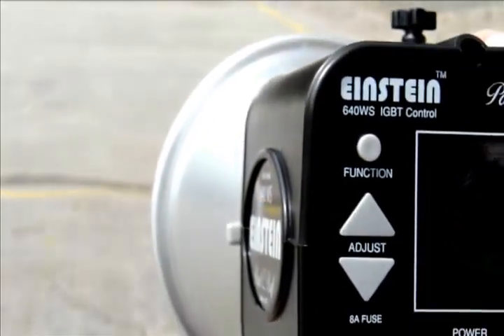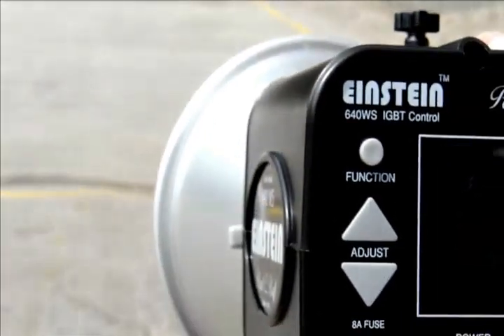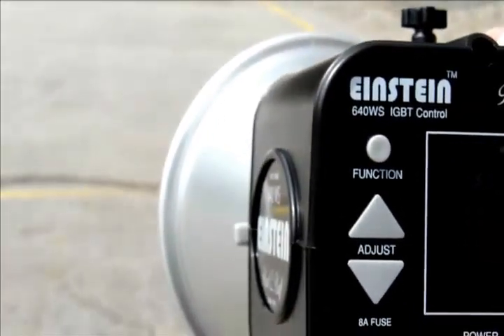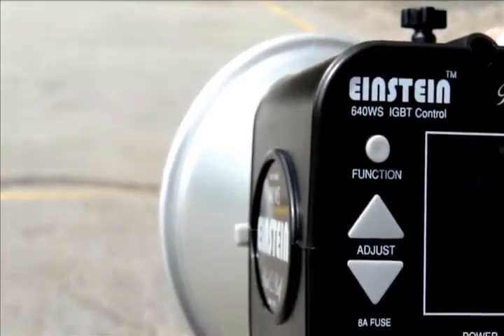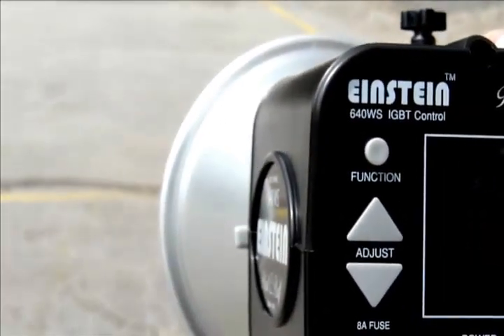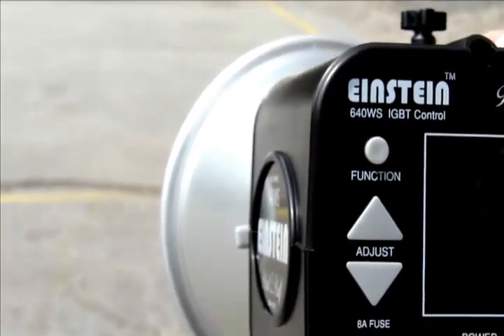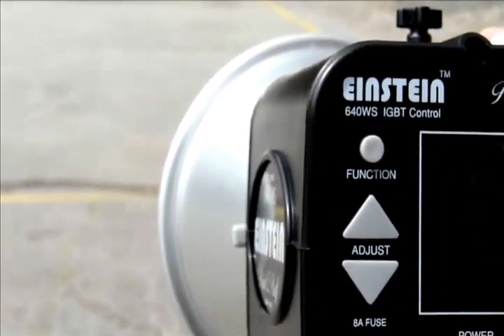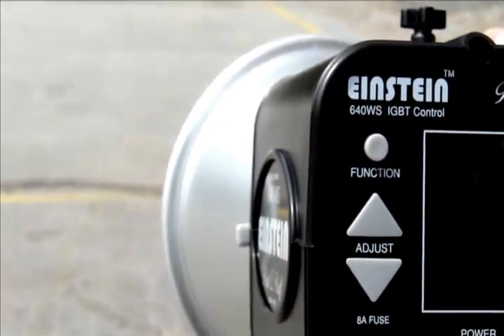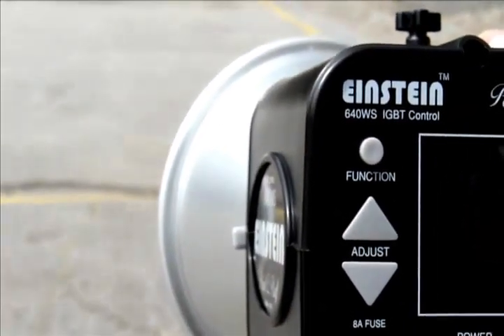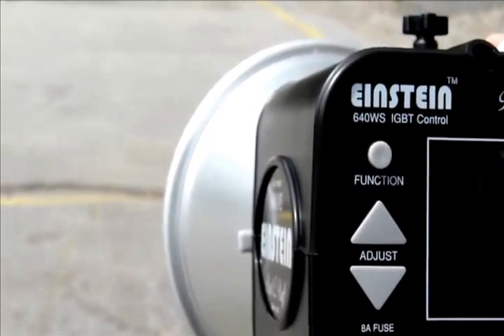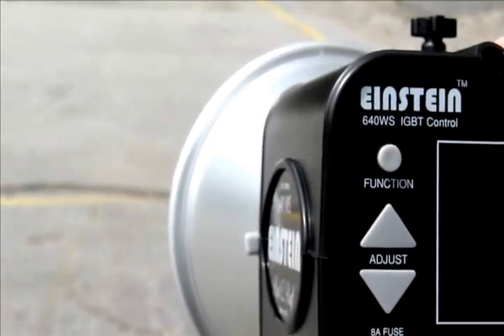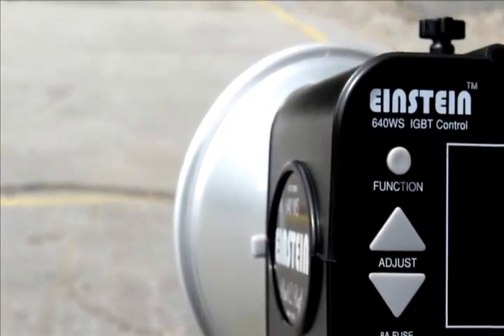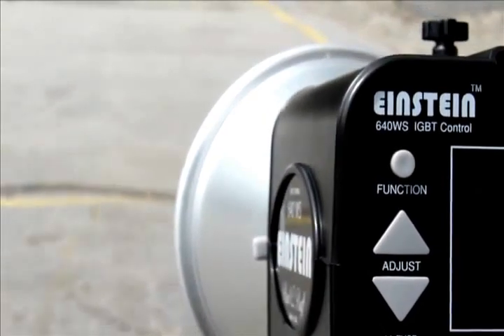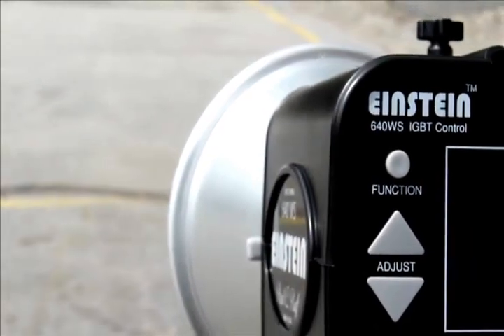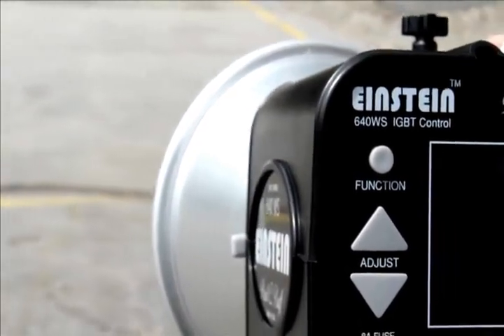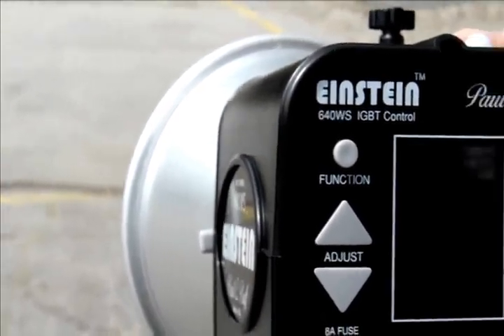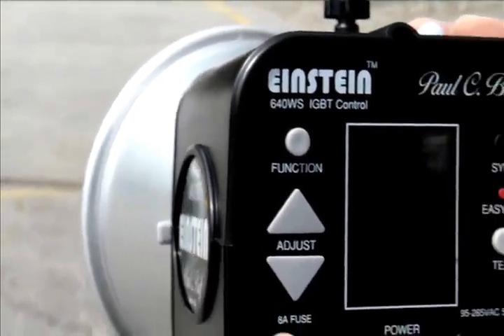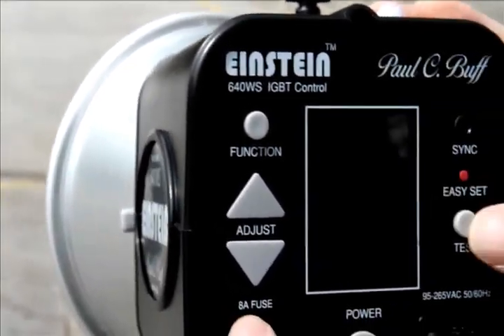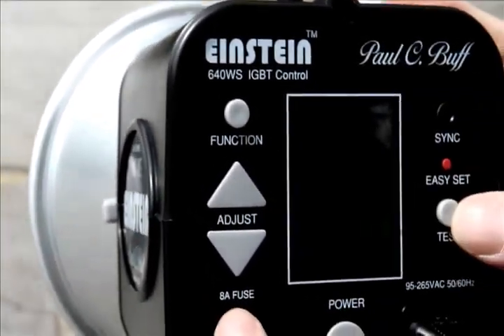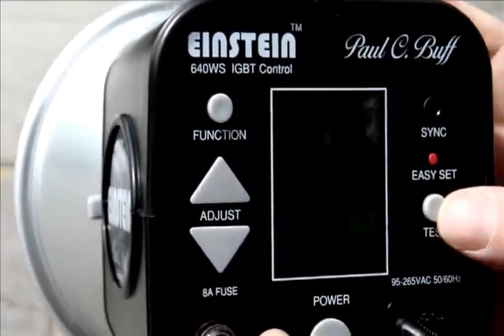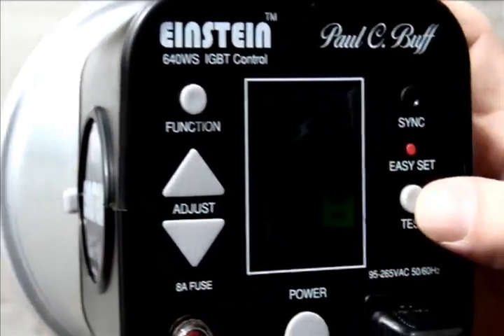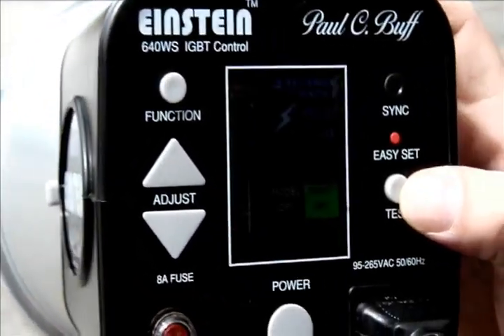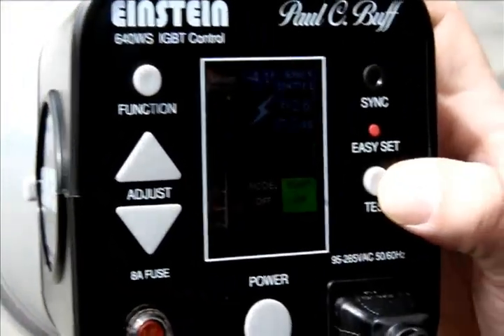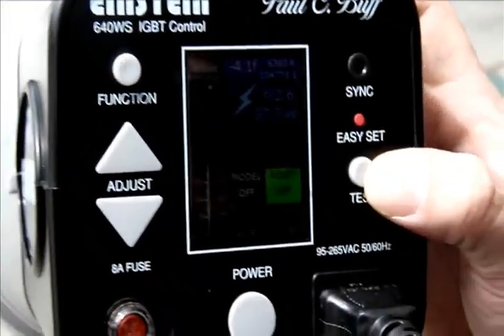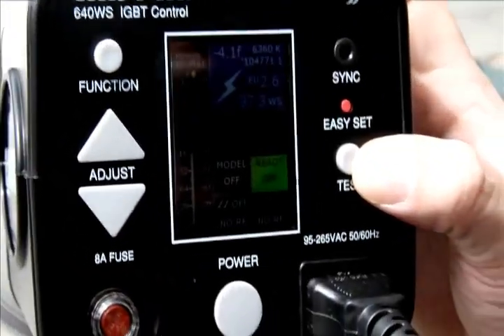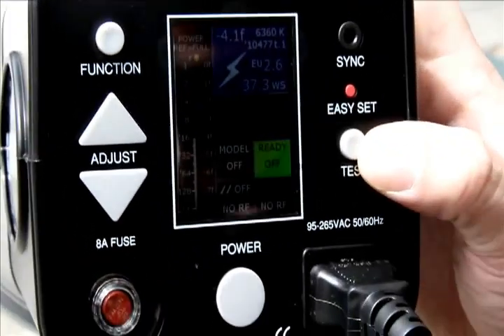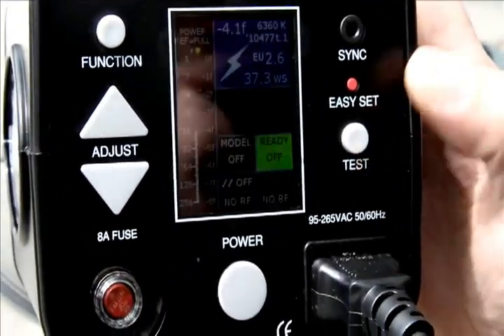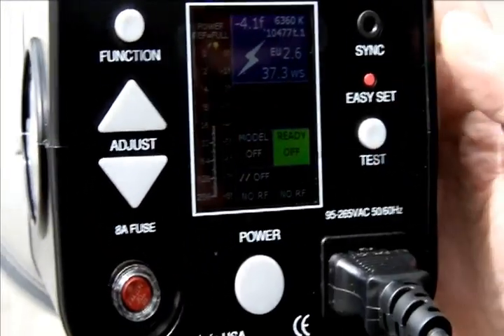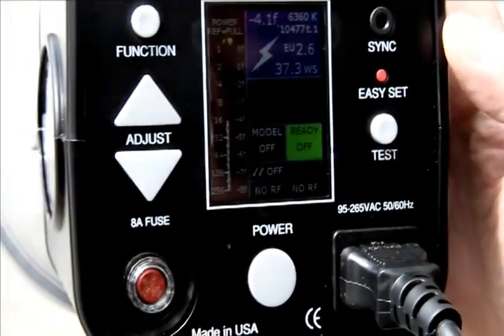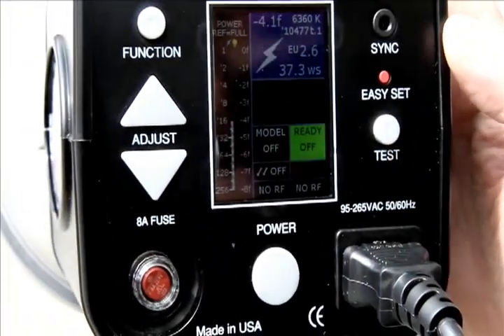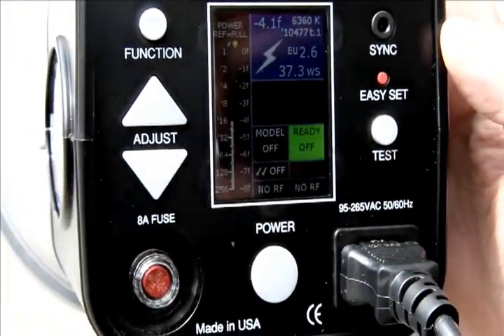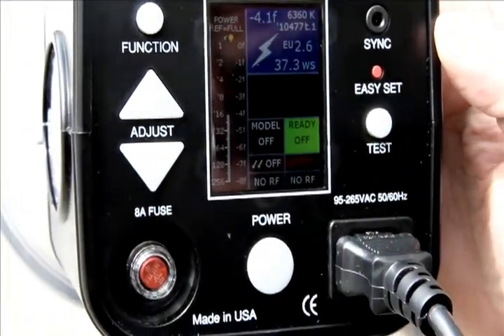There's also an 8-amp fuse which you can easily swap out.